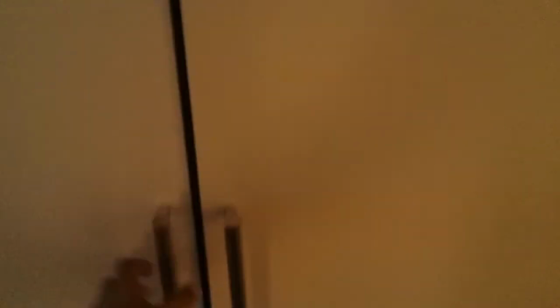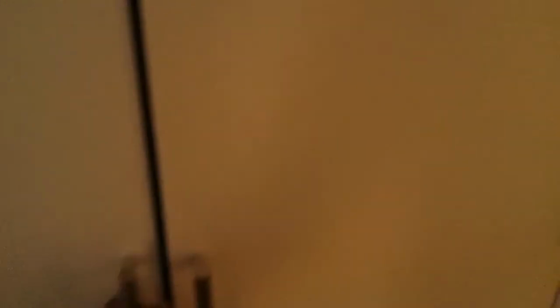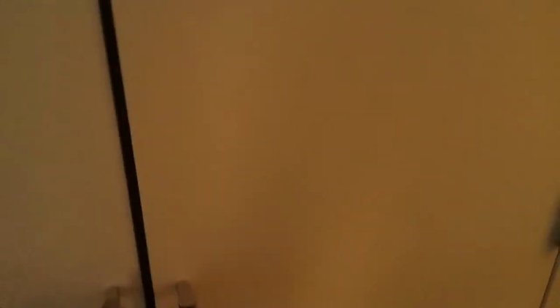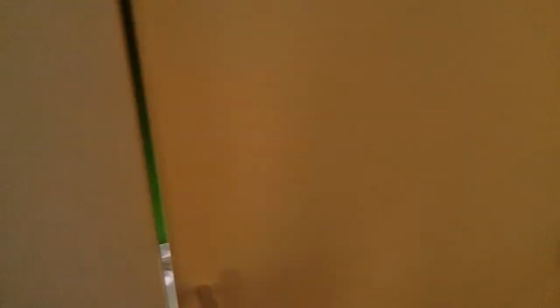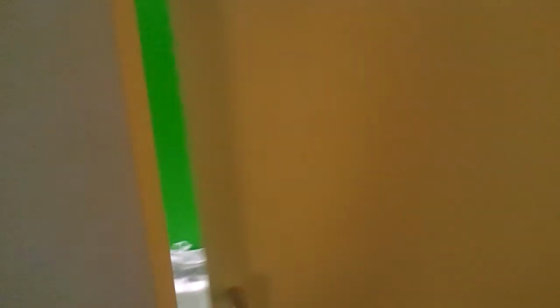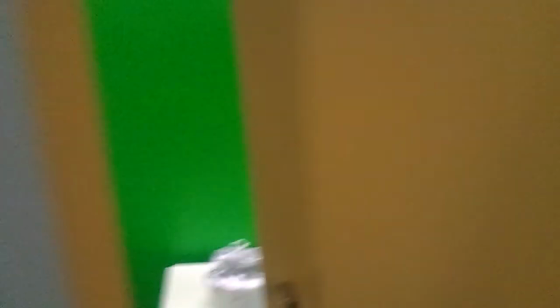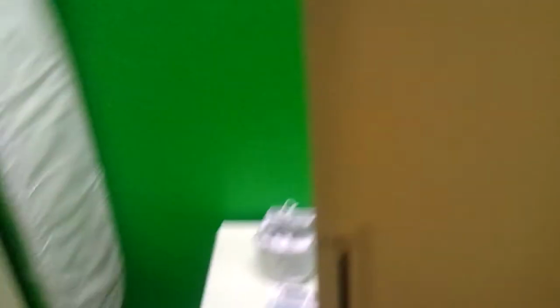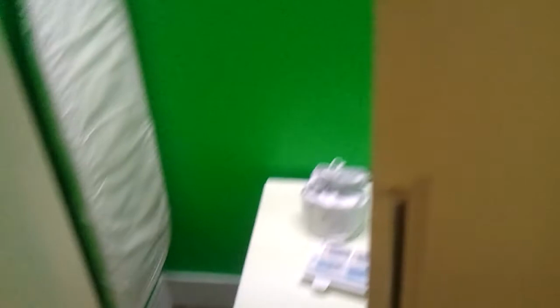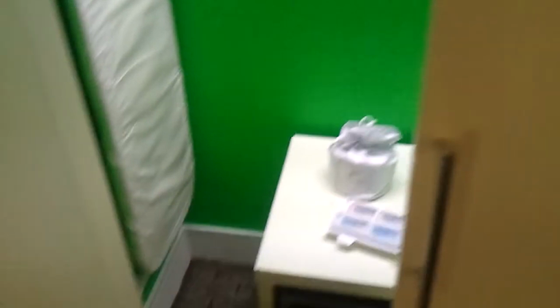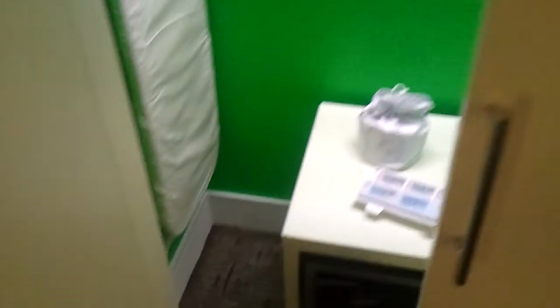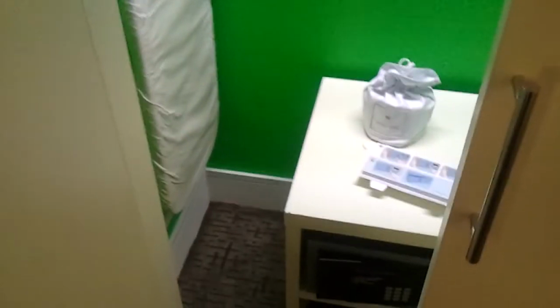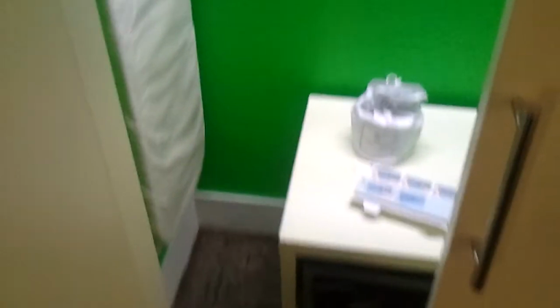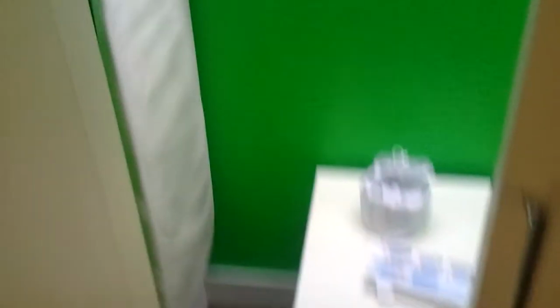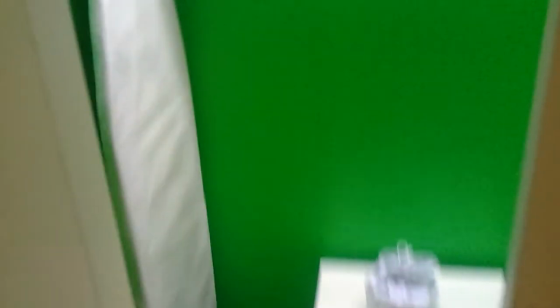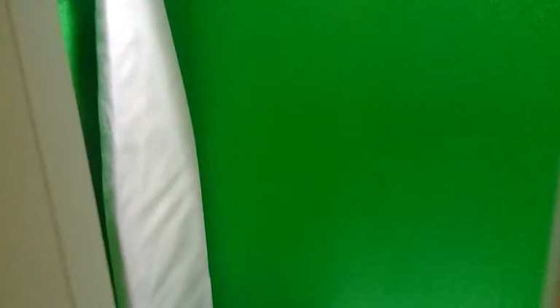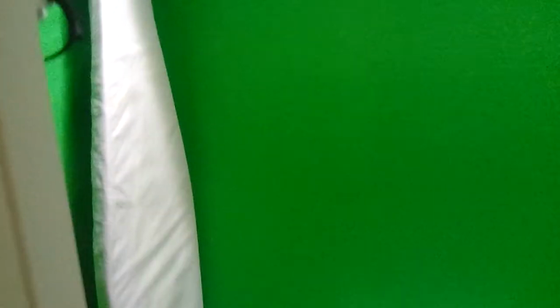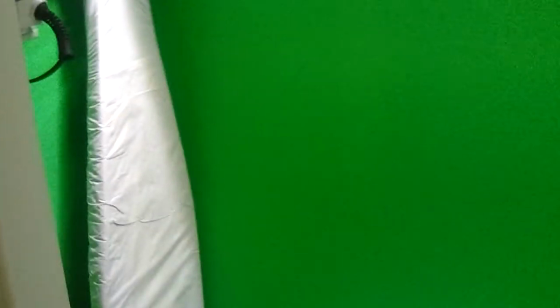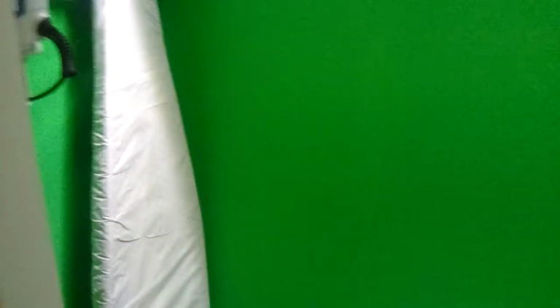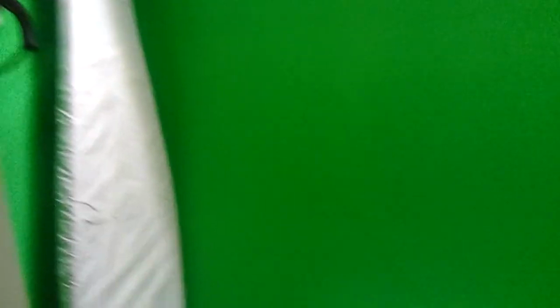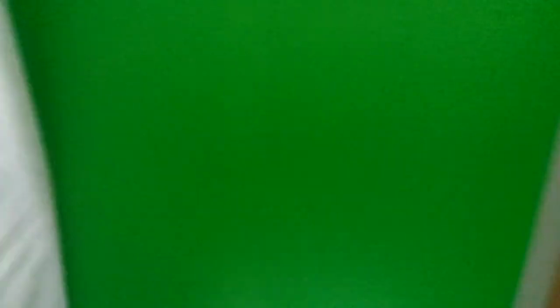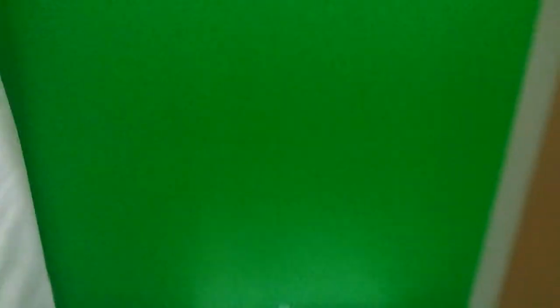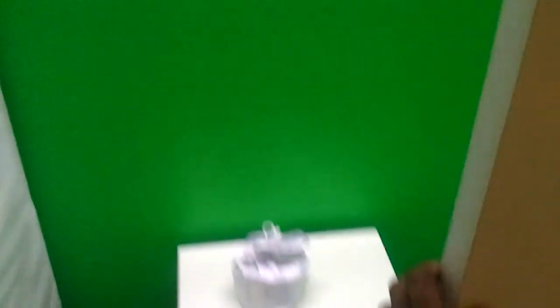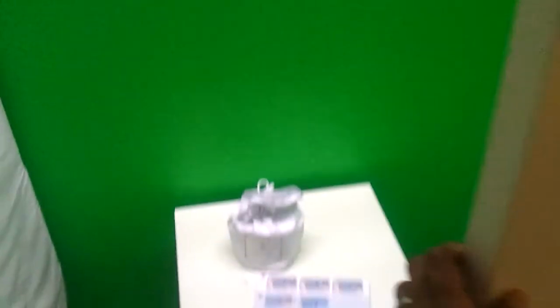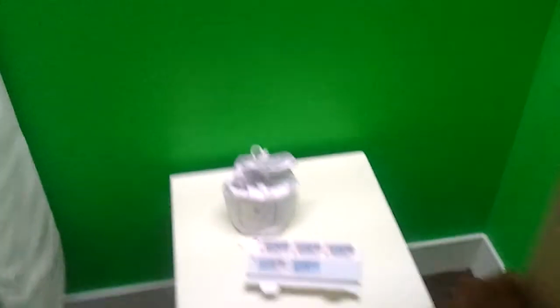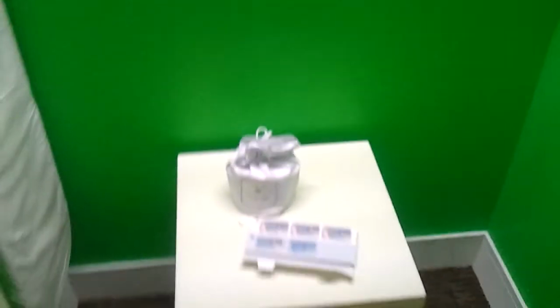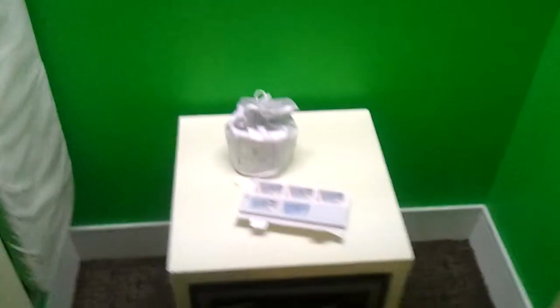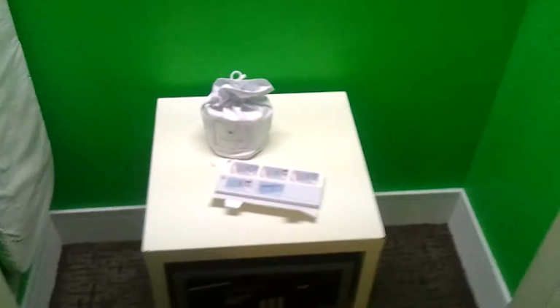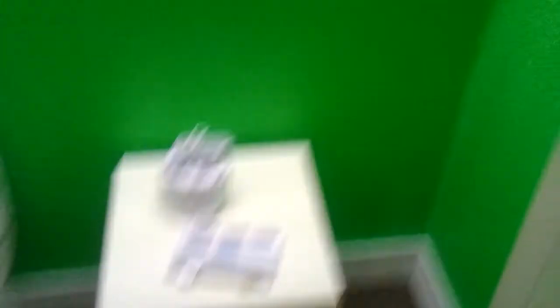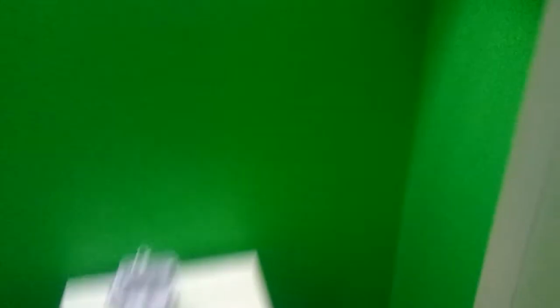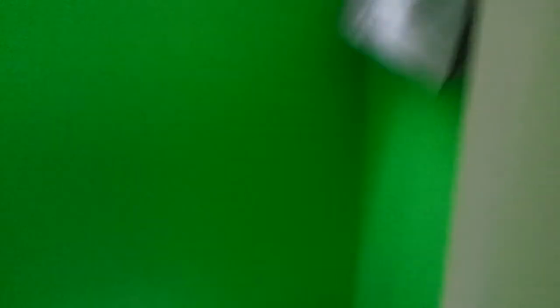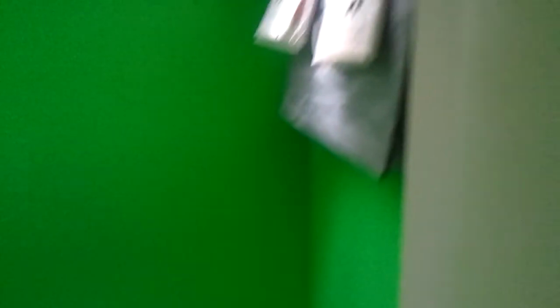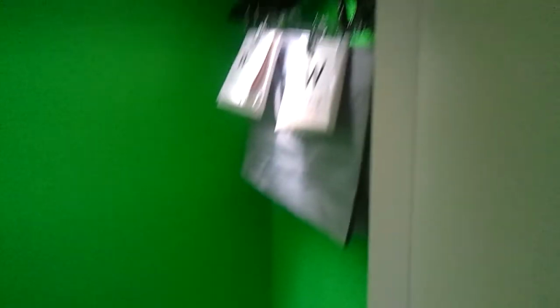Here's the closet. The closet's totally green. Who would have expected that?